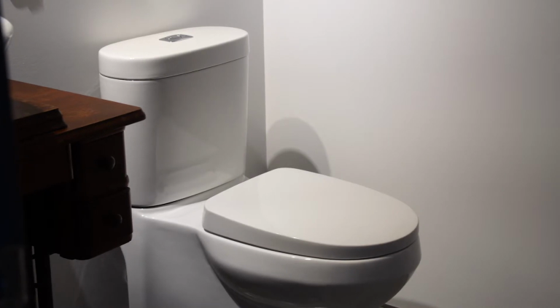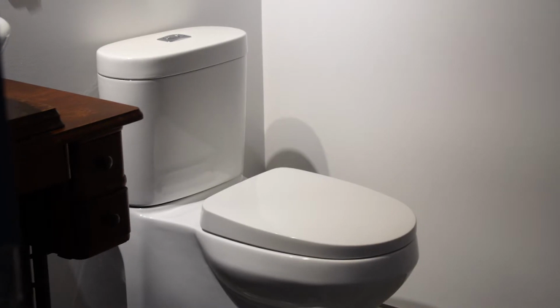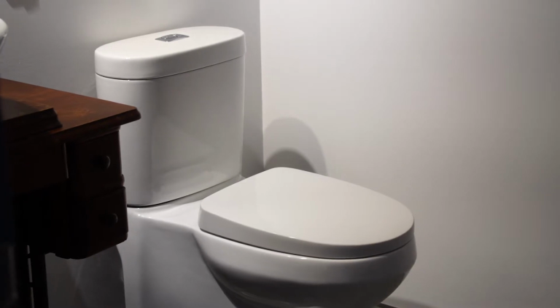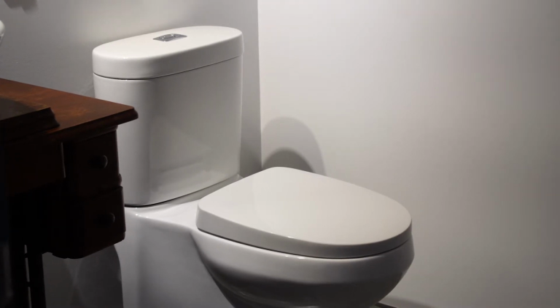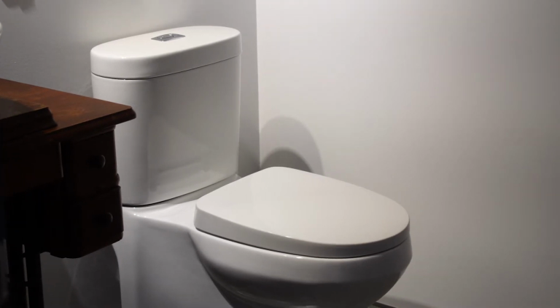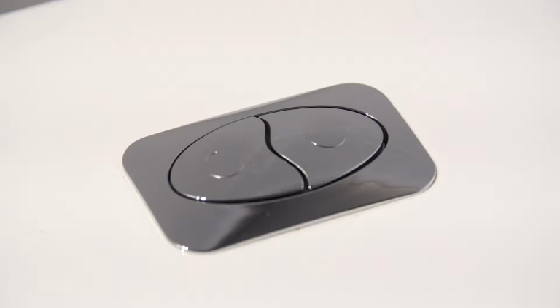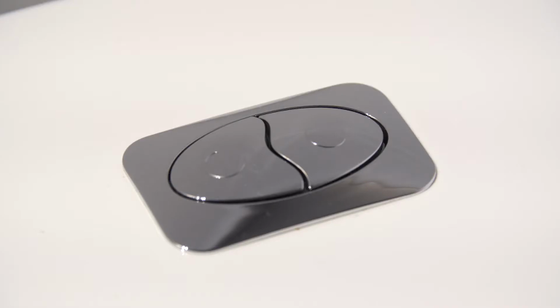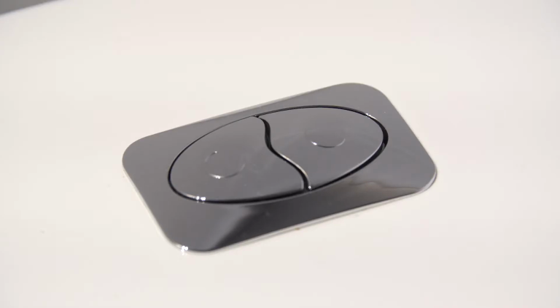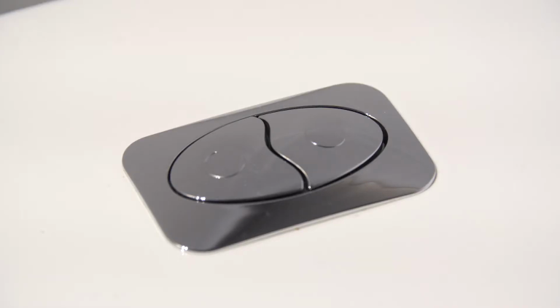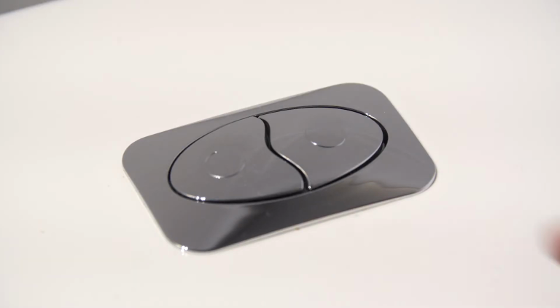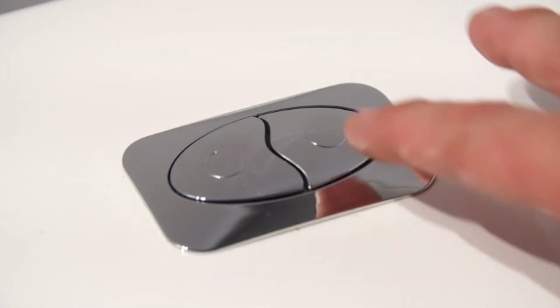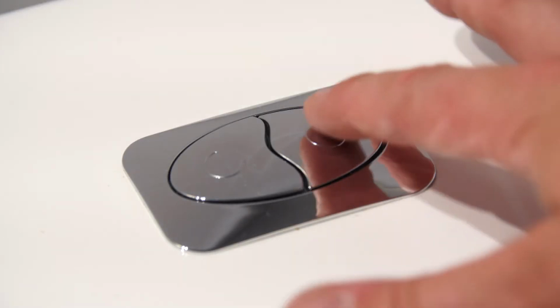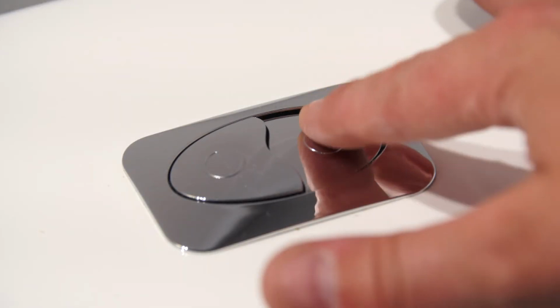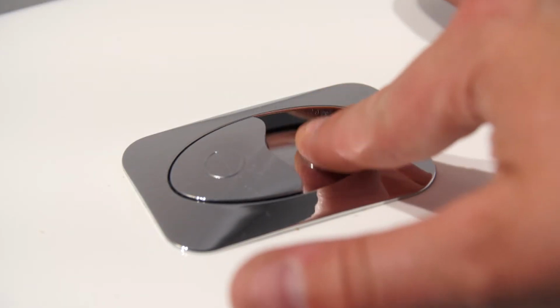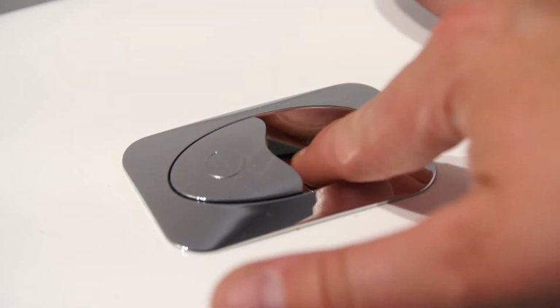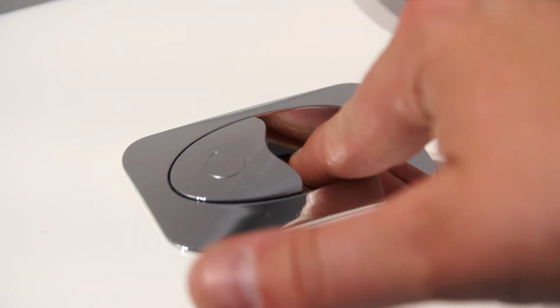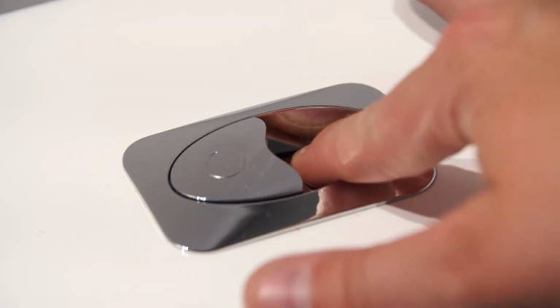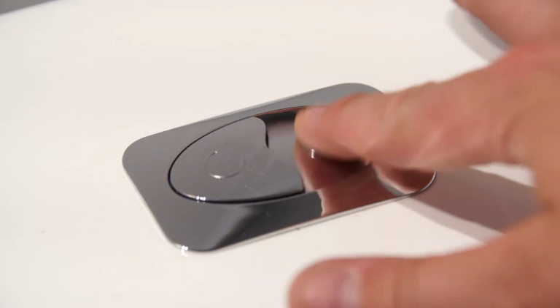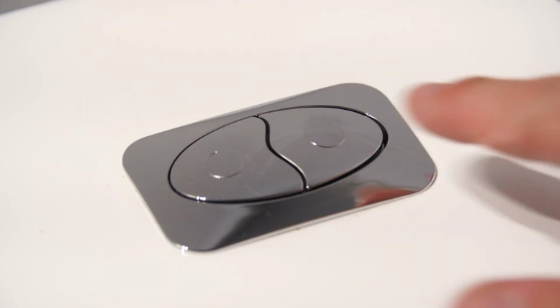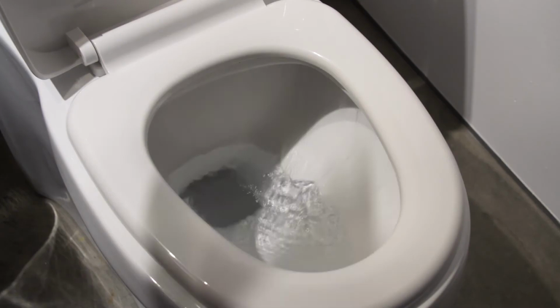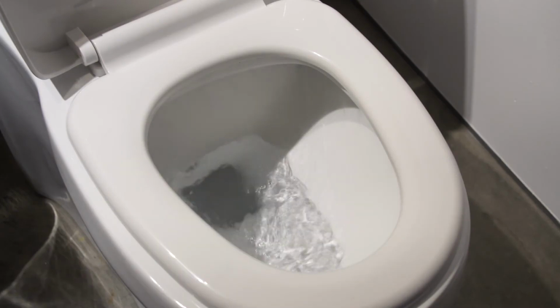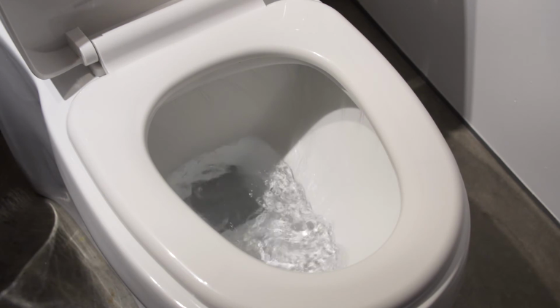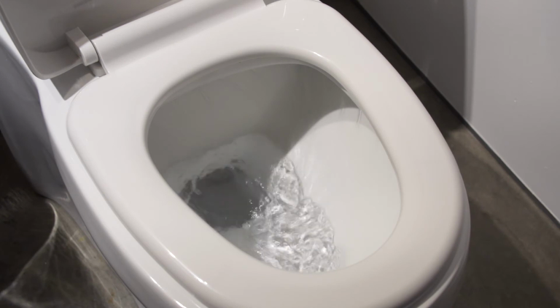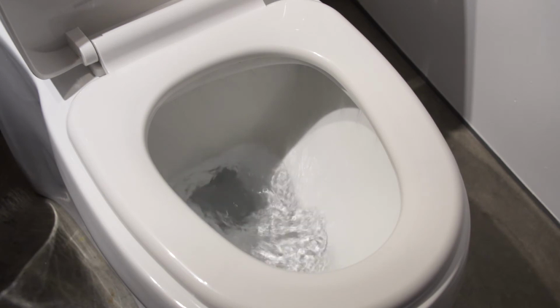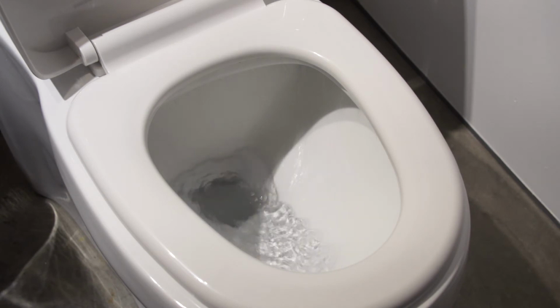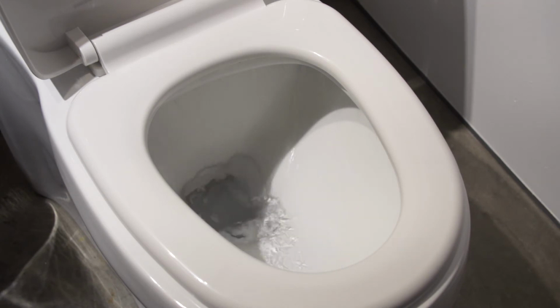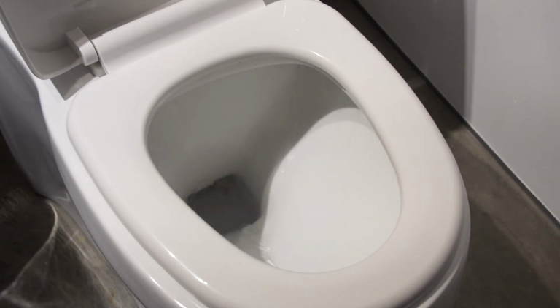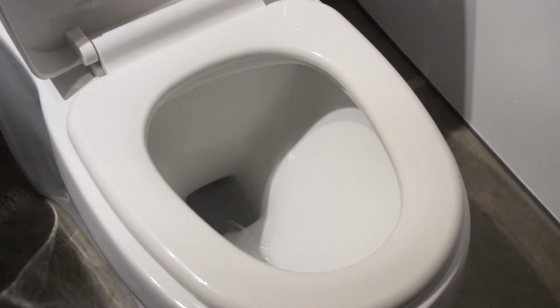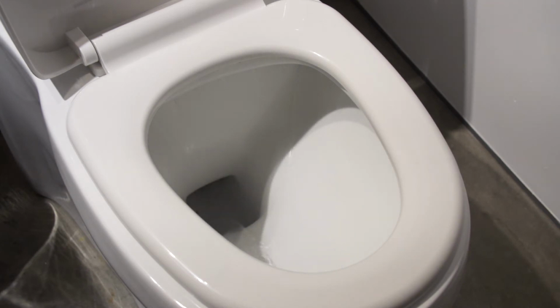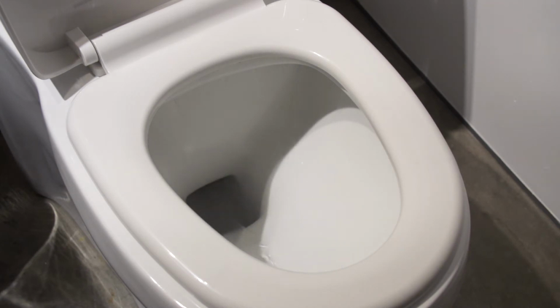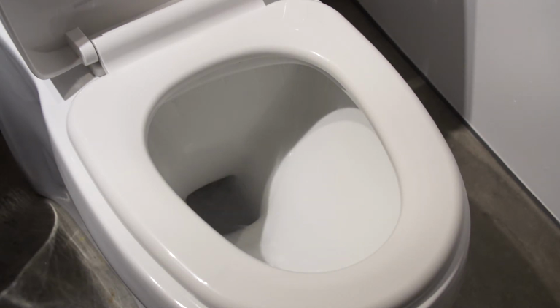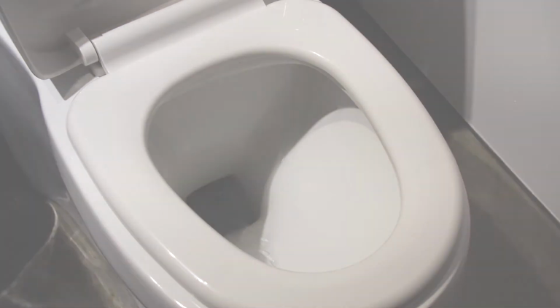The key indicators to look for when in the market for a dual flush toilet are the EPA WaterSense label and the Maximum Performance label.